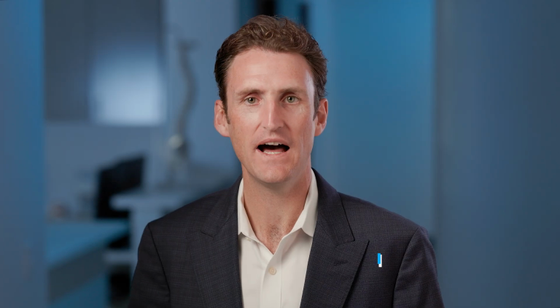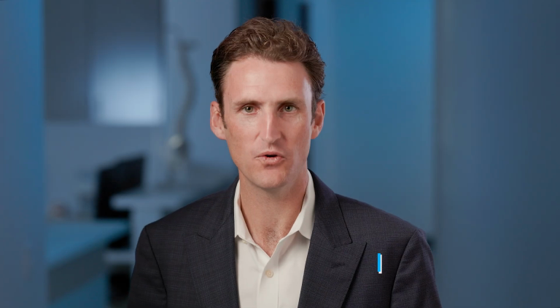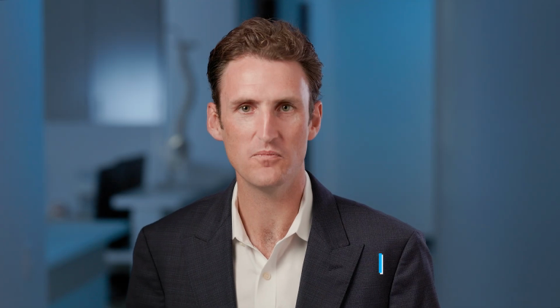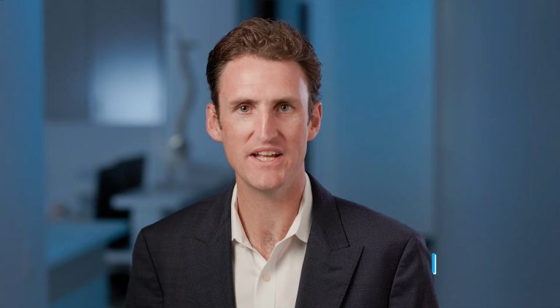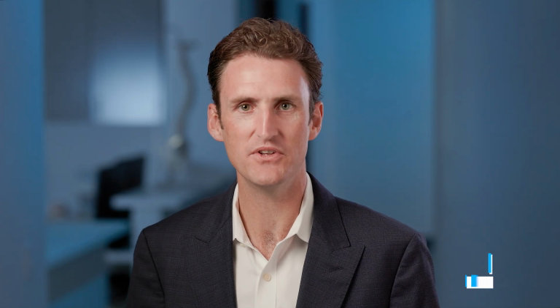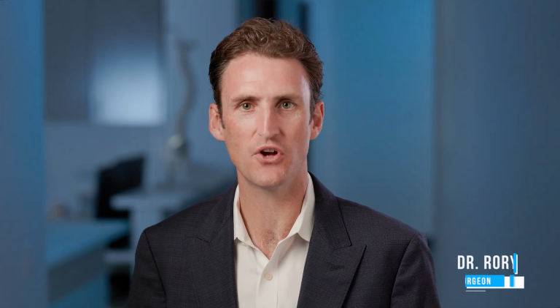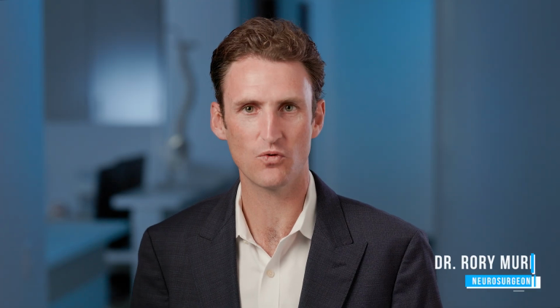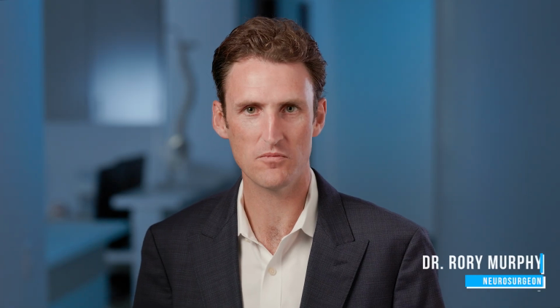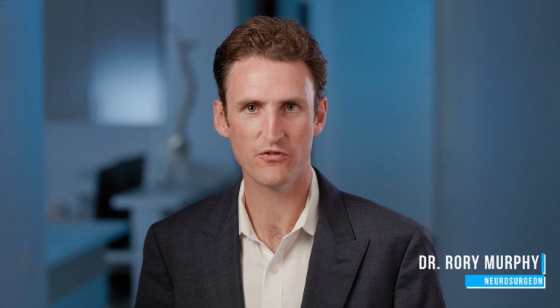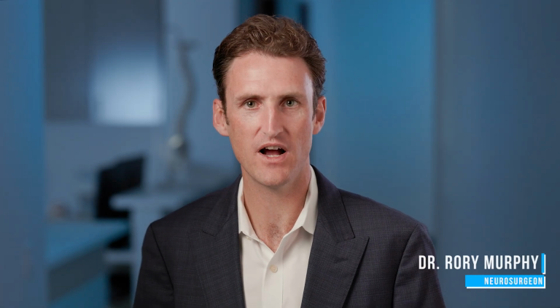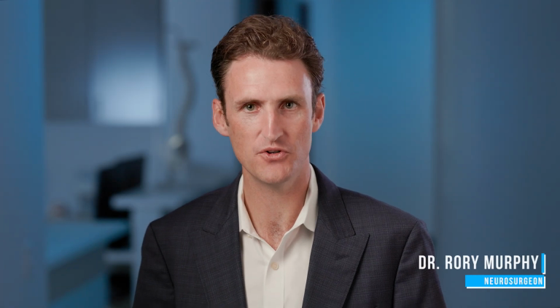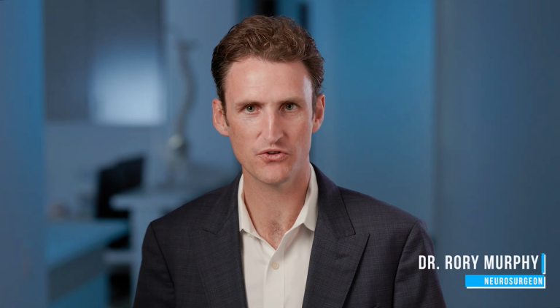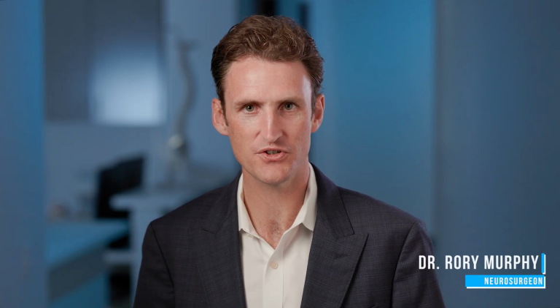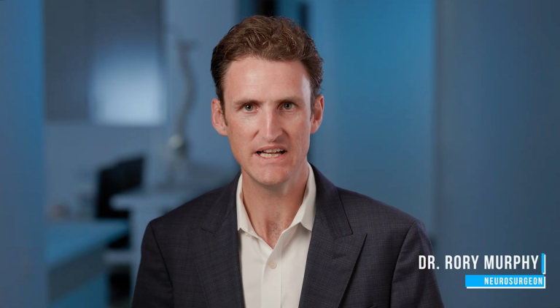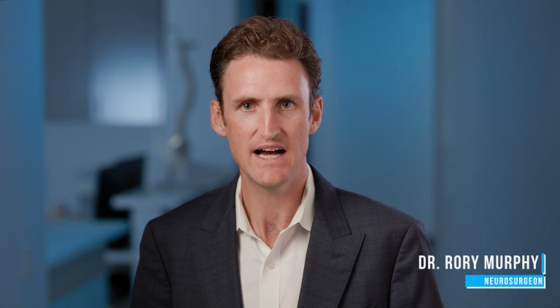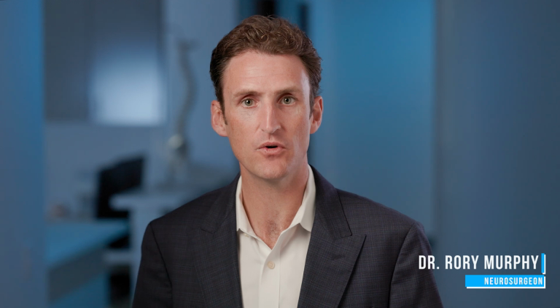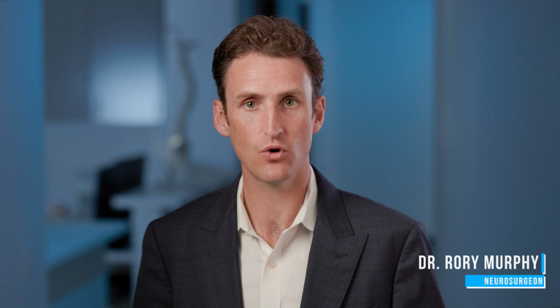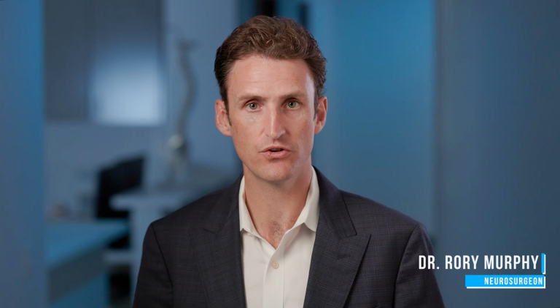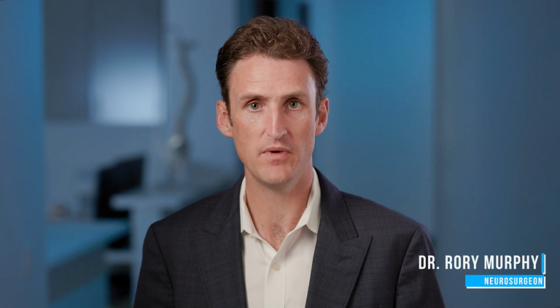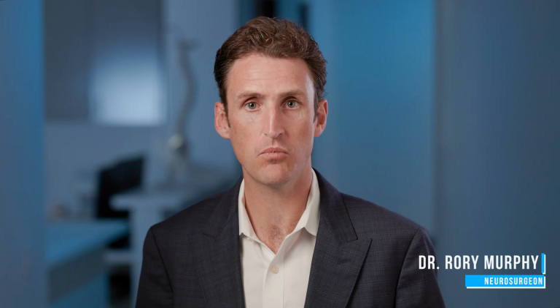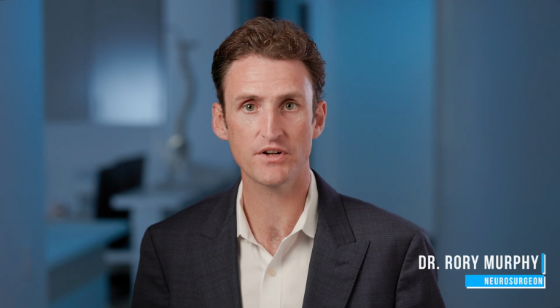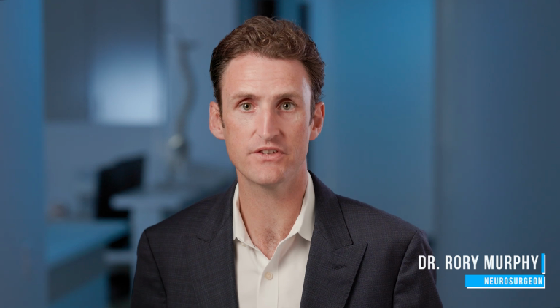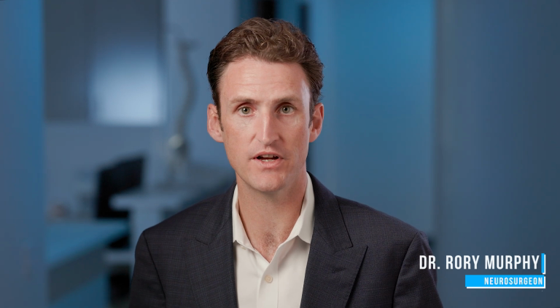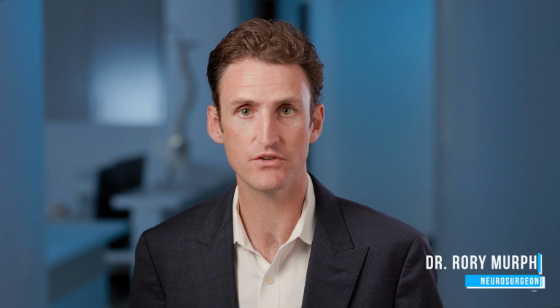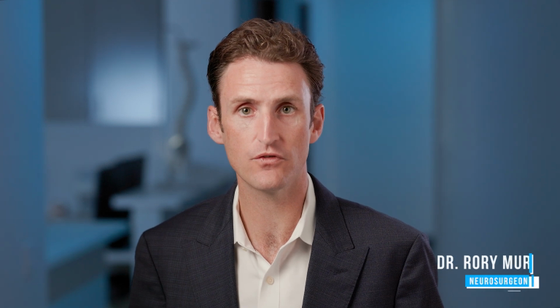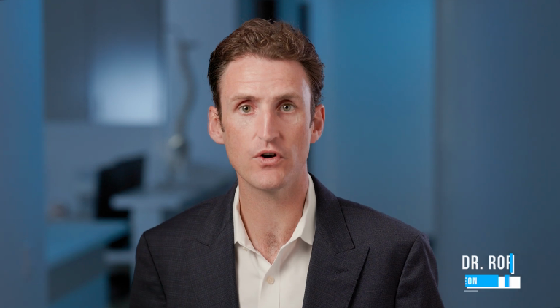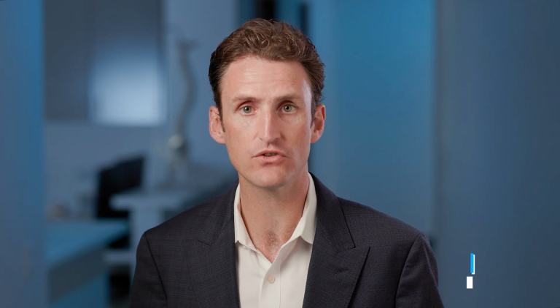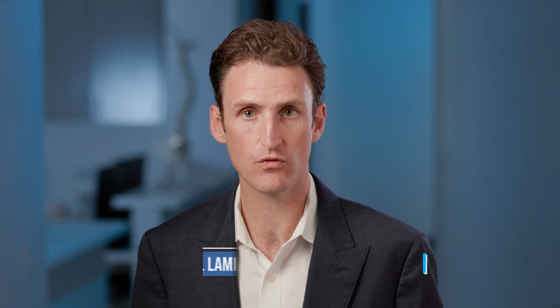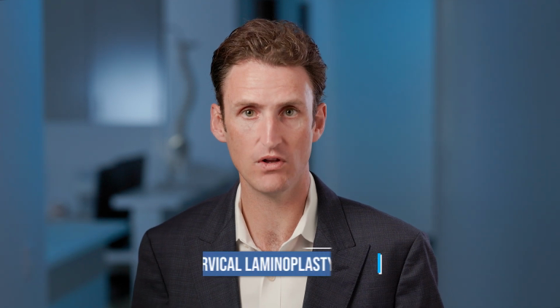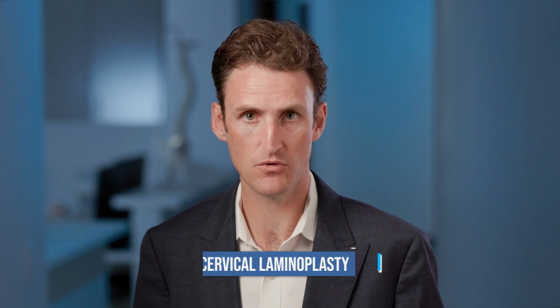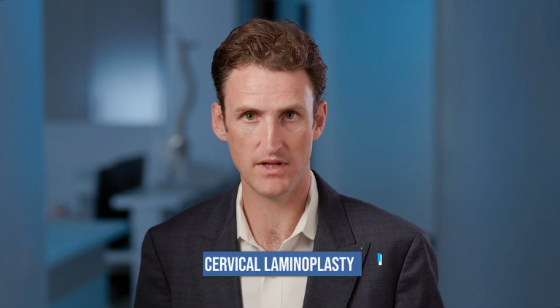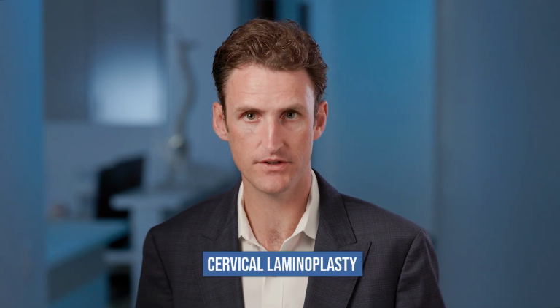Hello, my name is Dr. Roy Murphy. I'm a neurosurgeon and I'm going to talk to you about important considerations for a cervical laminoplasty.